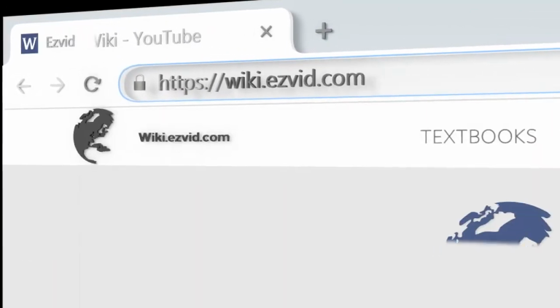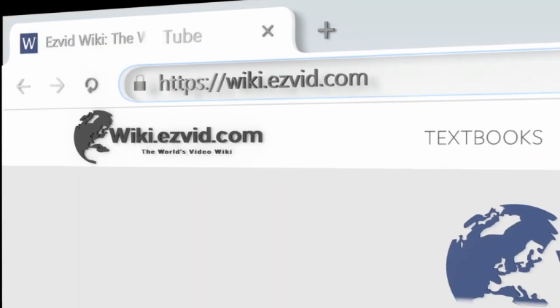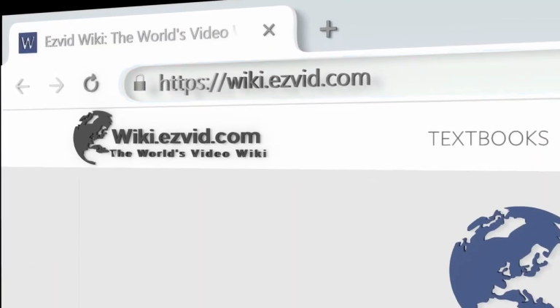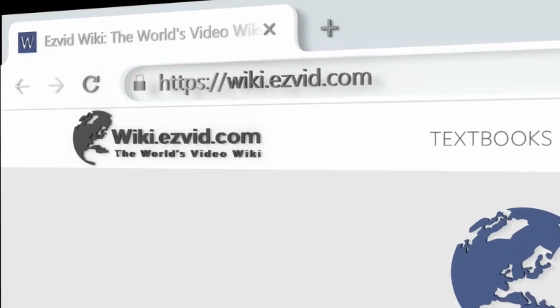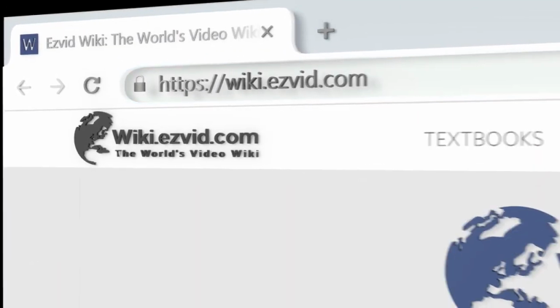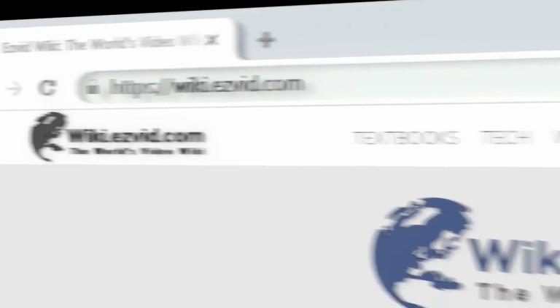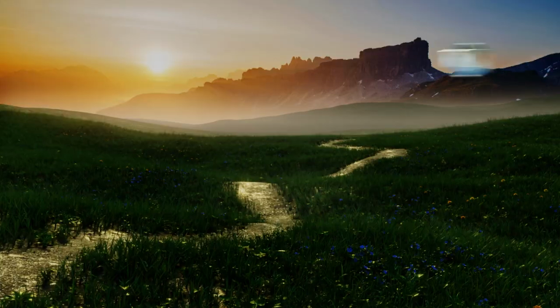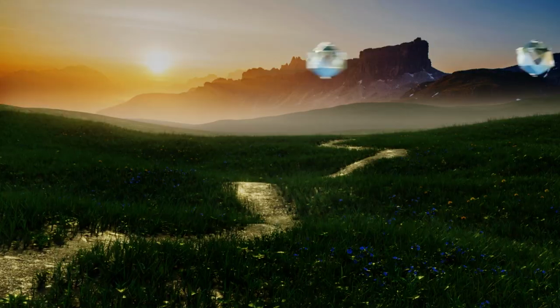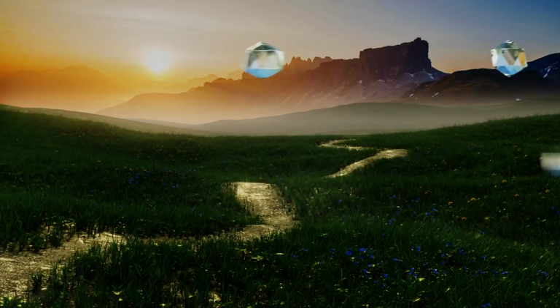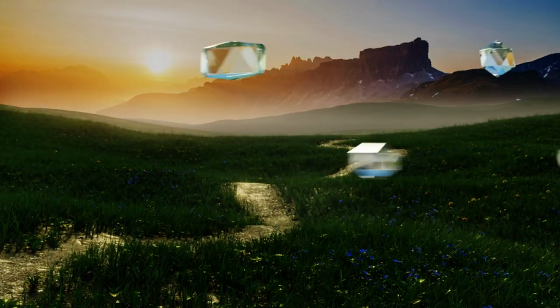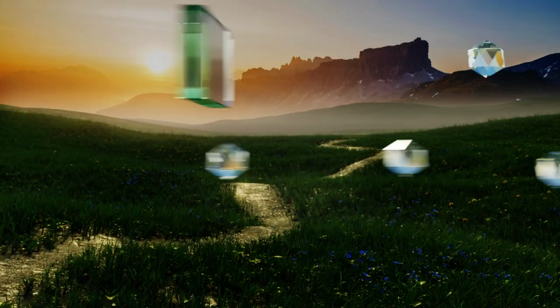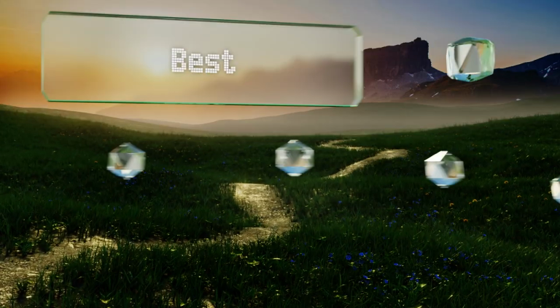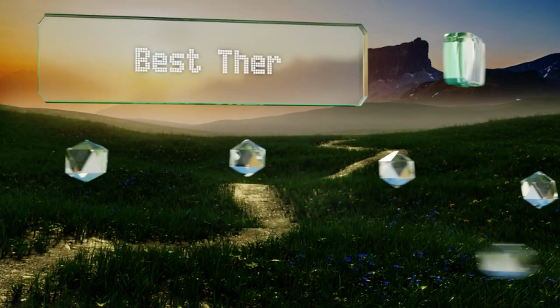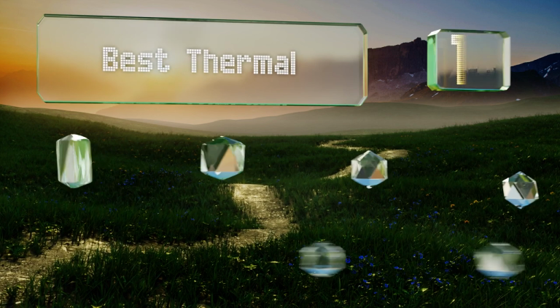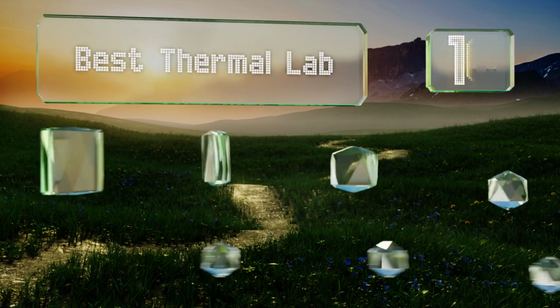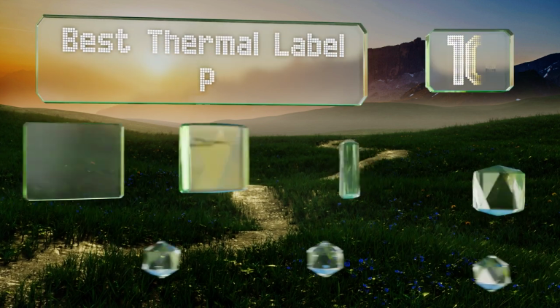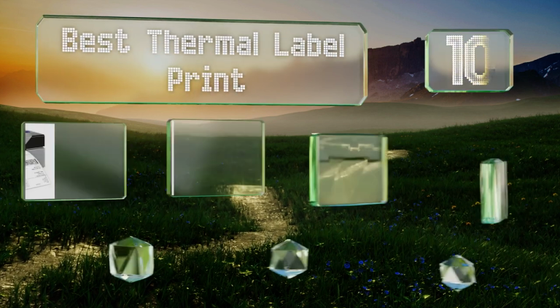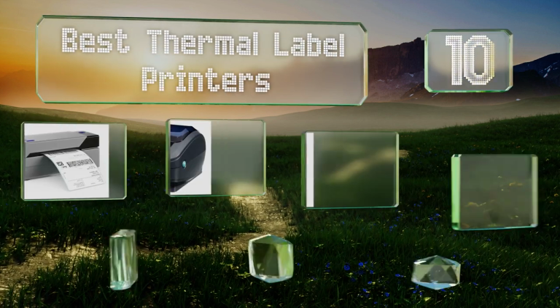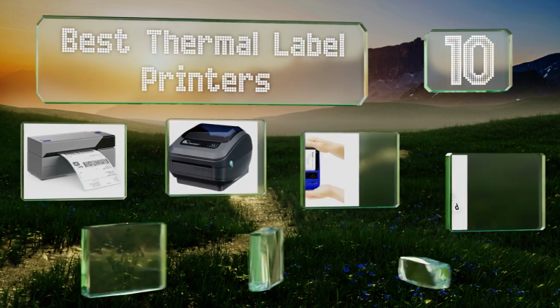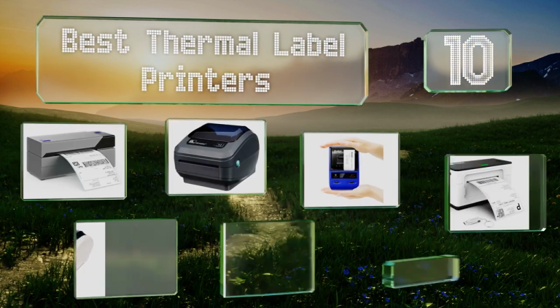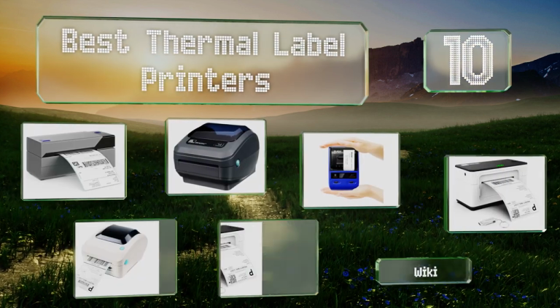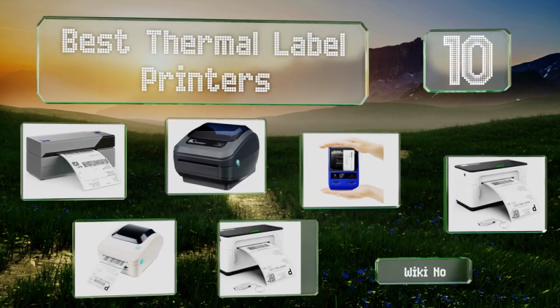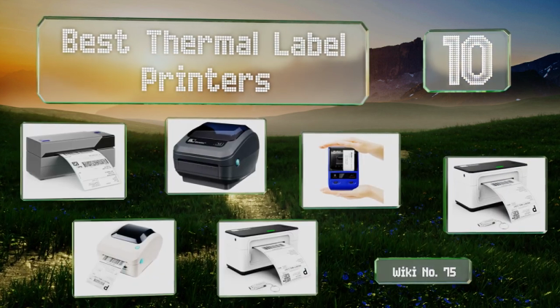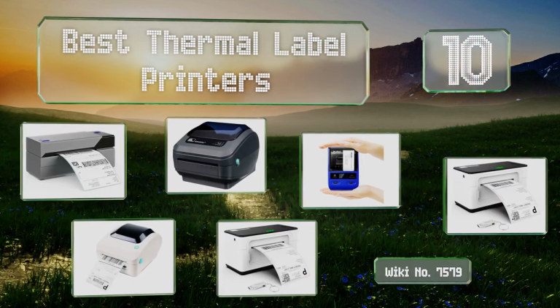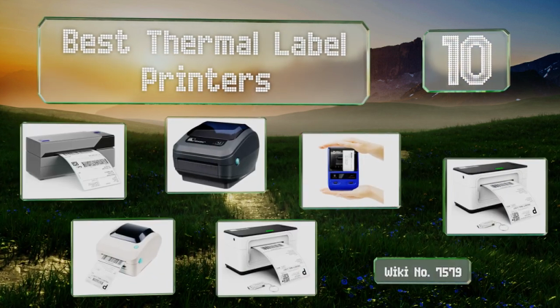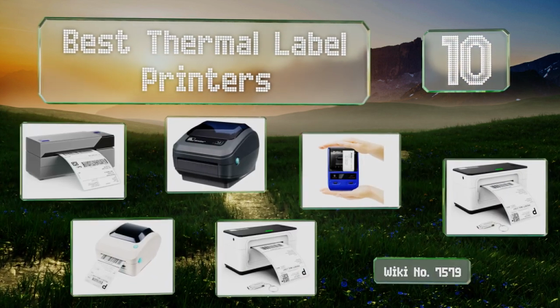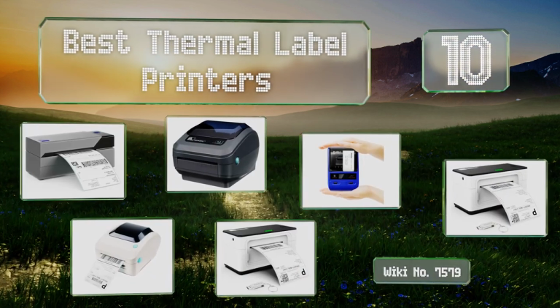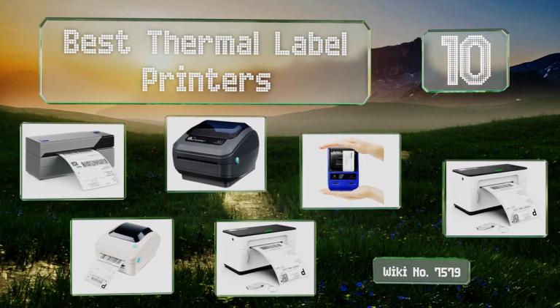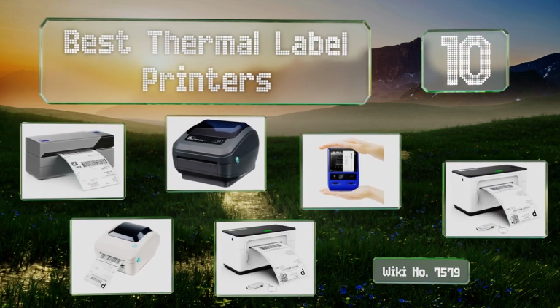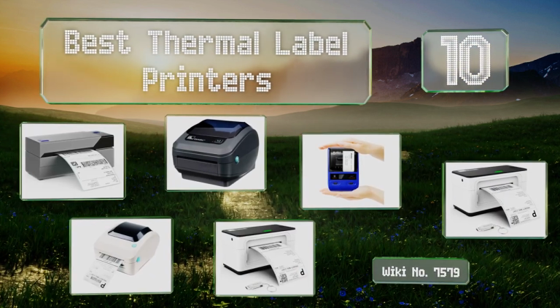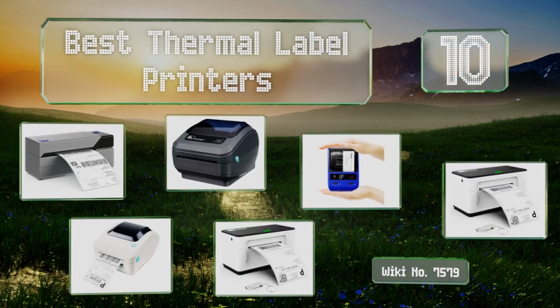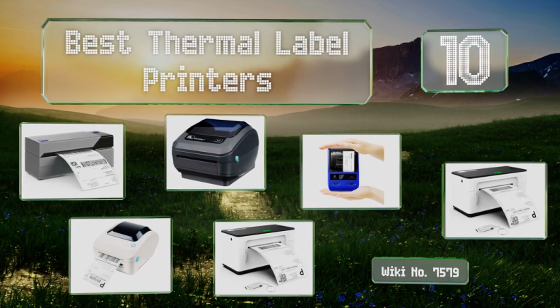EasyVid presents the 10 best thermal label printers. Let's get started with the list.